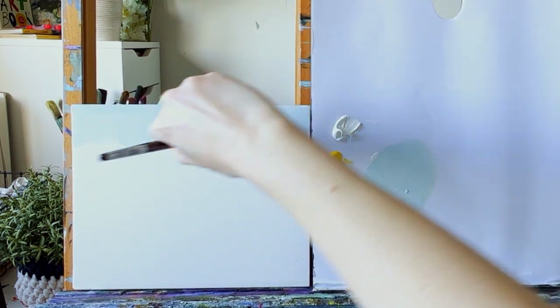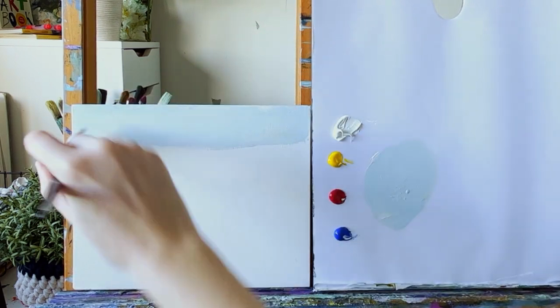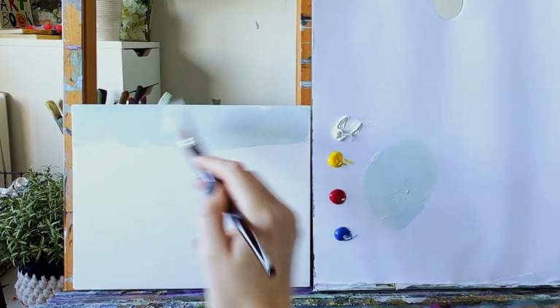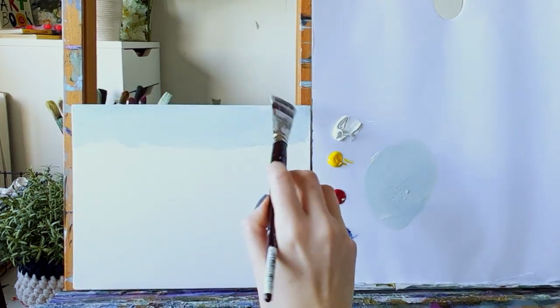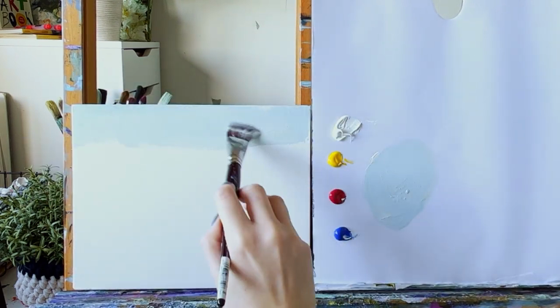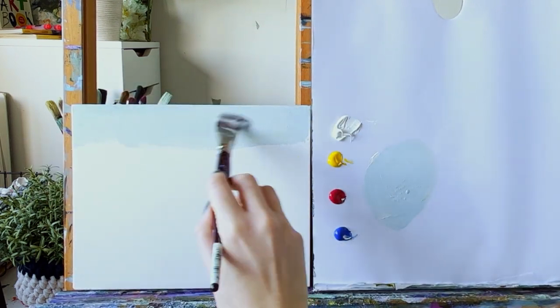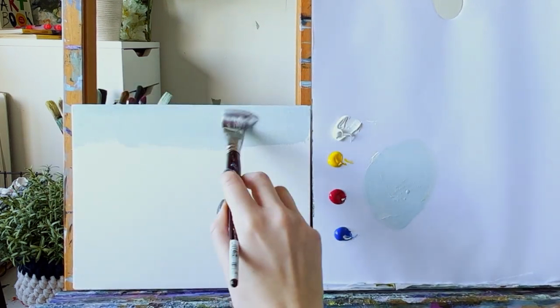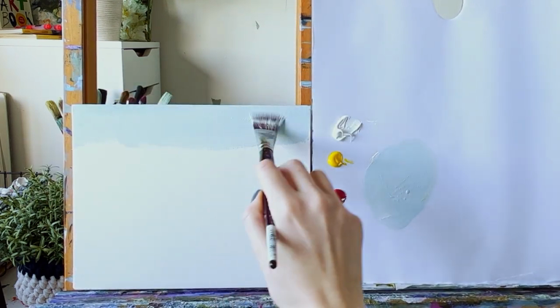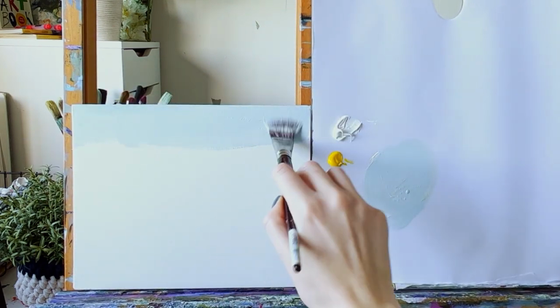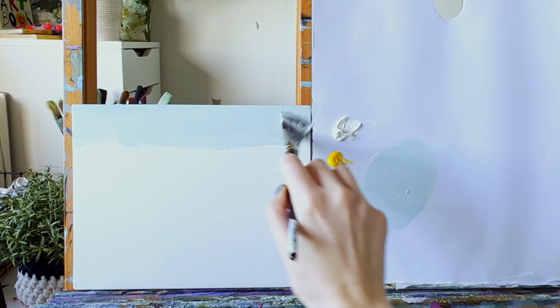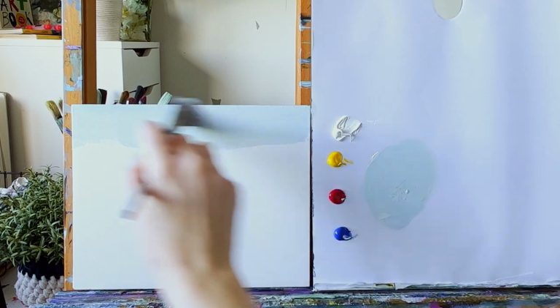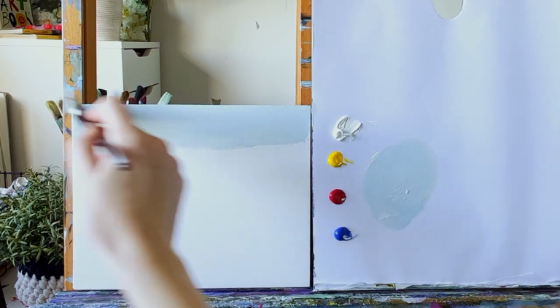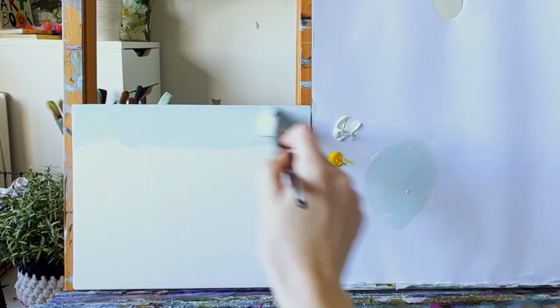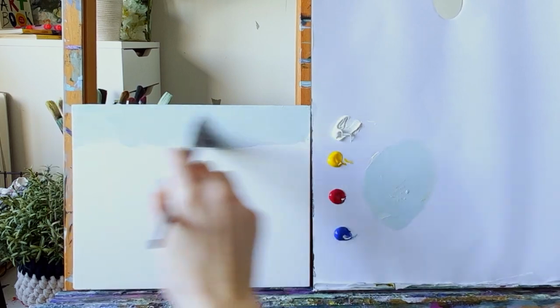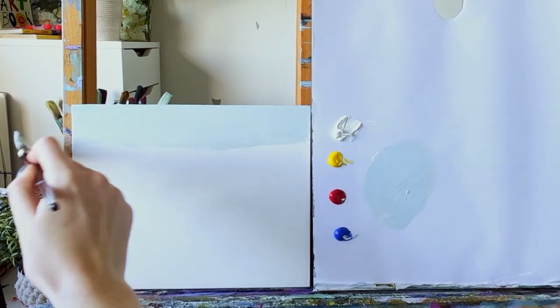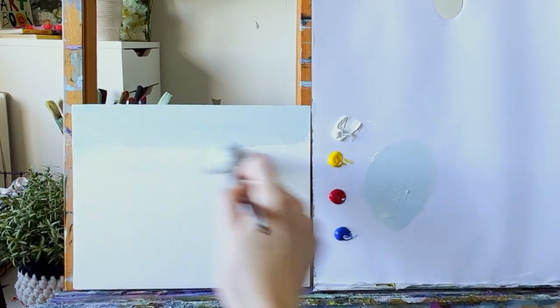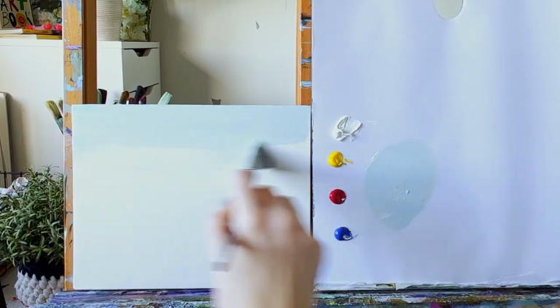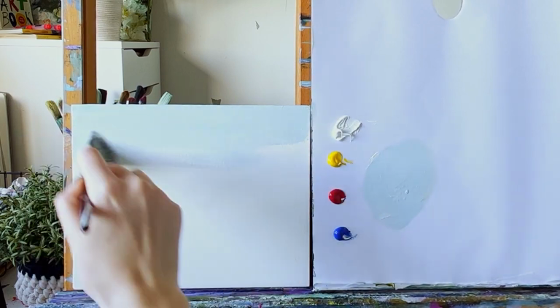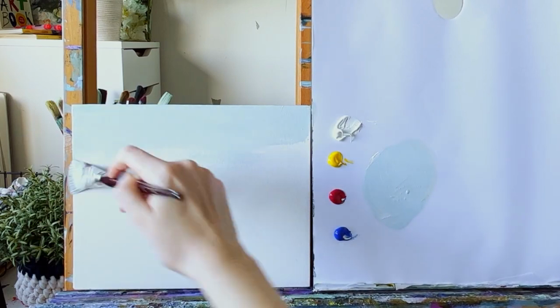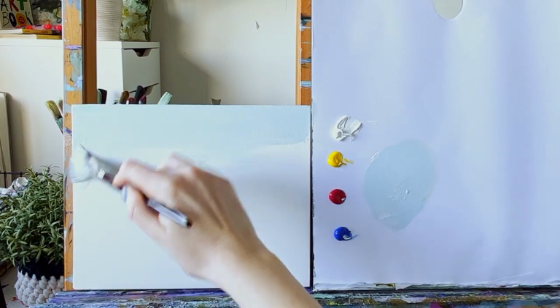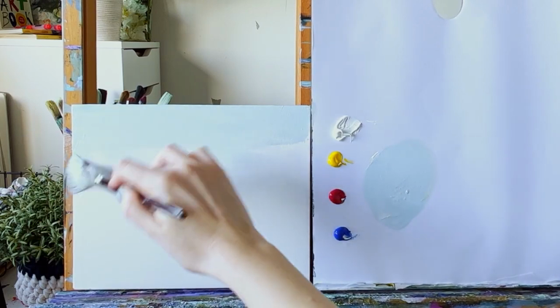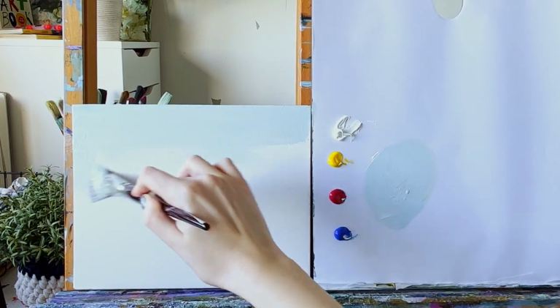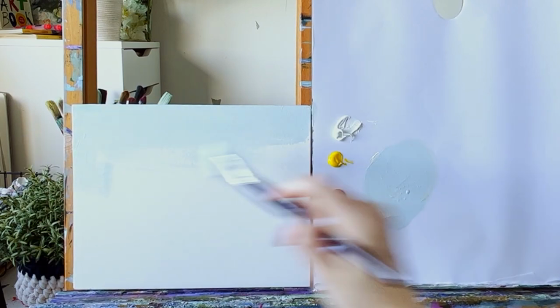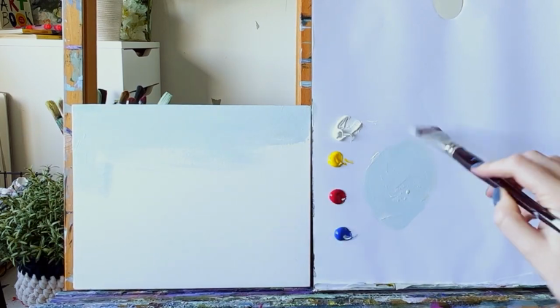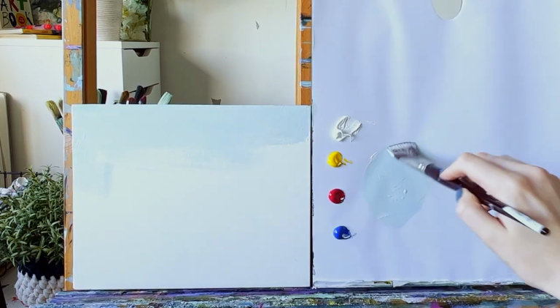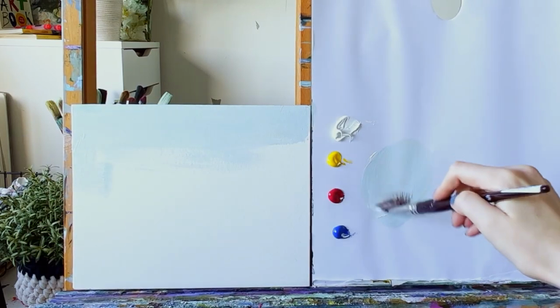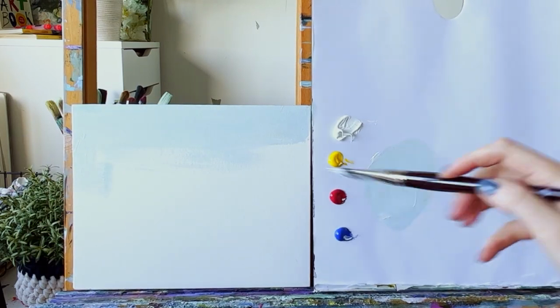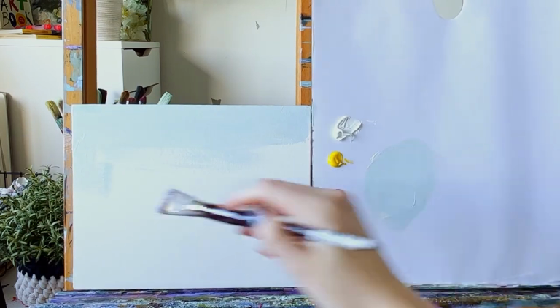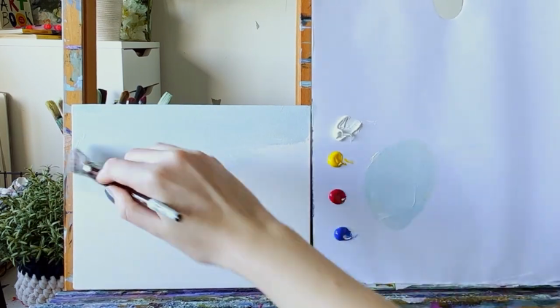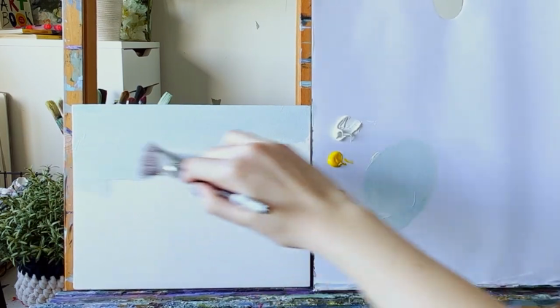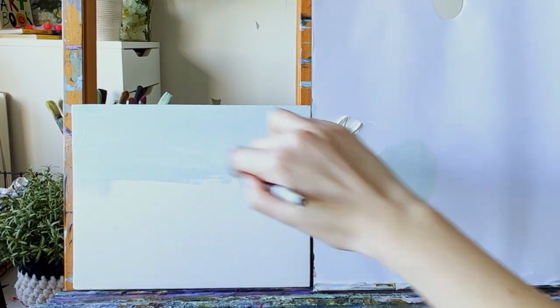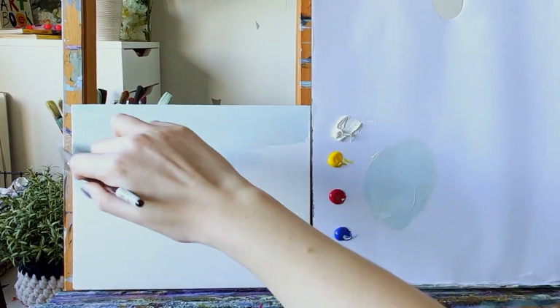I'm just going to use a backwards and forwards motion to get that color onto the canvas.